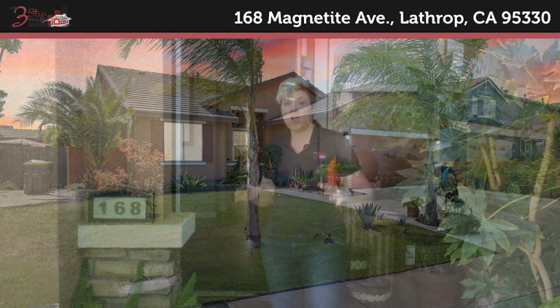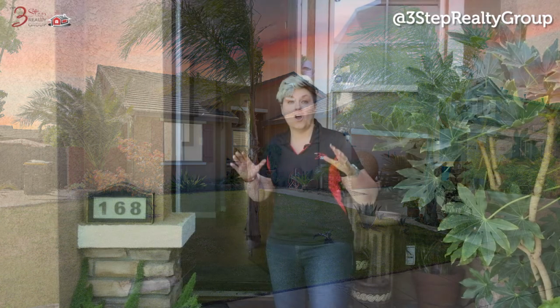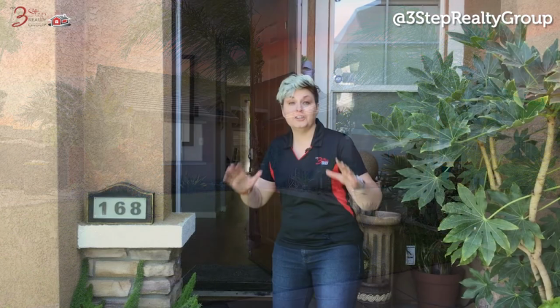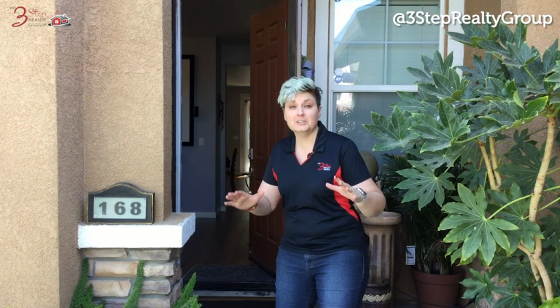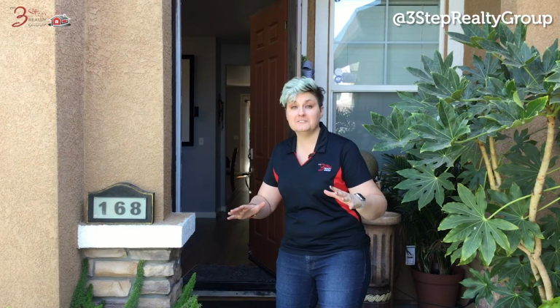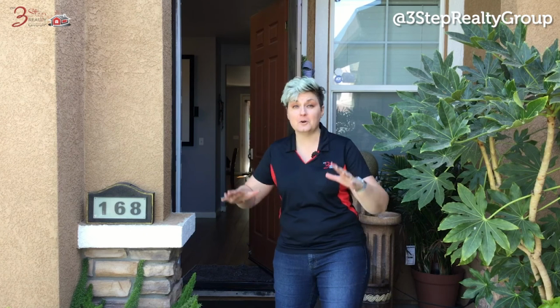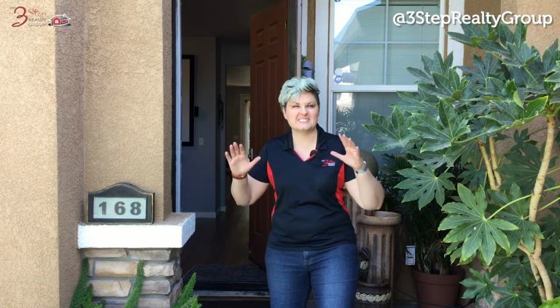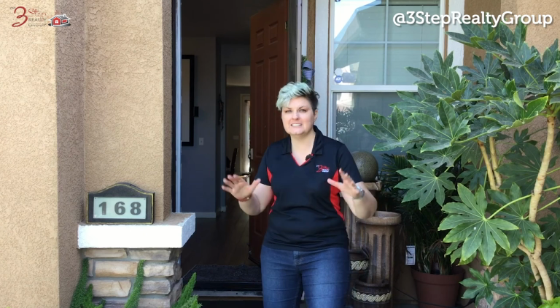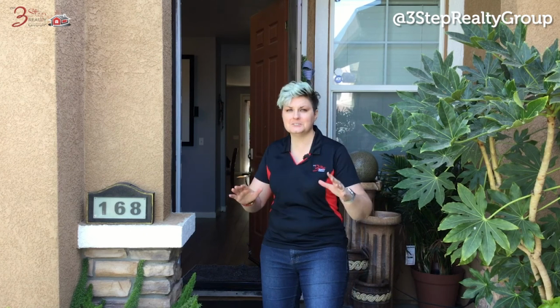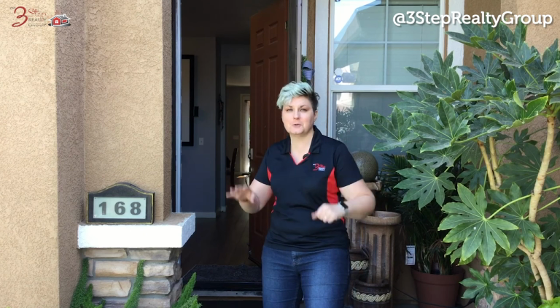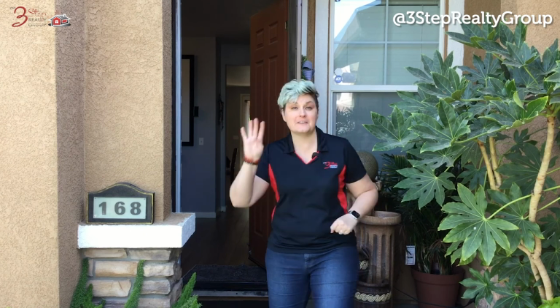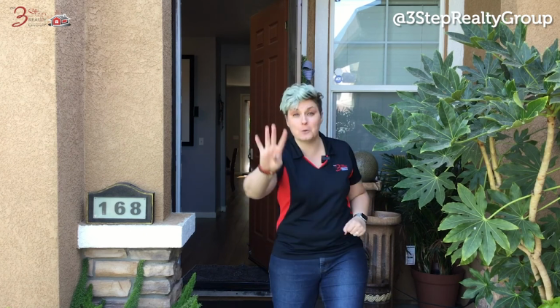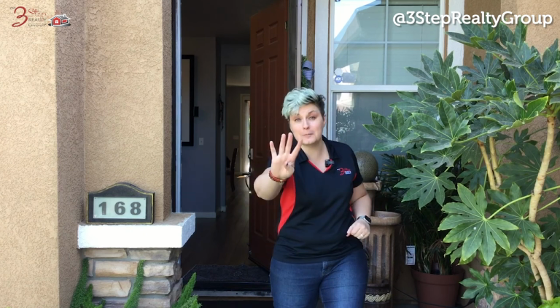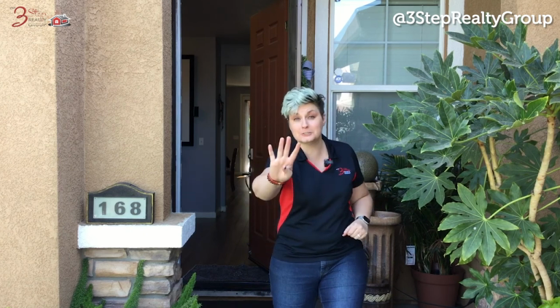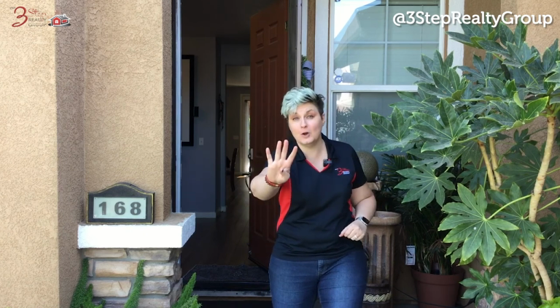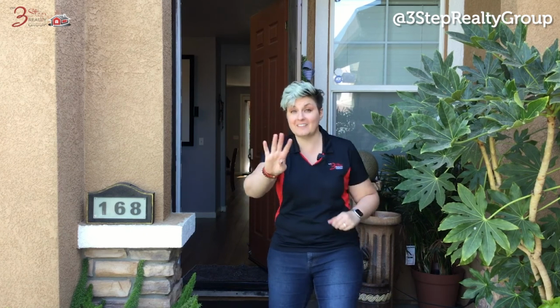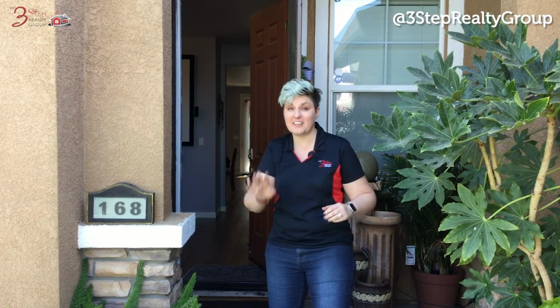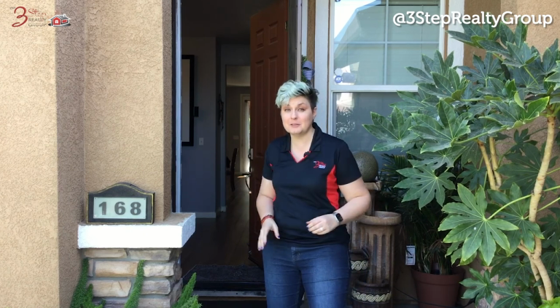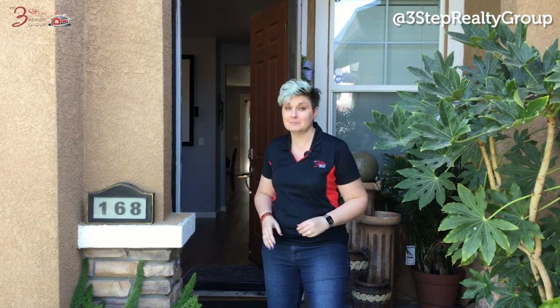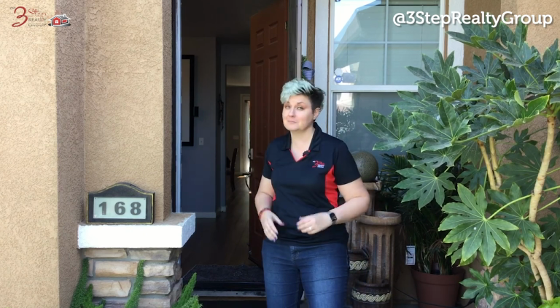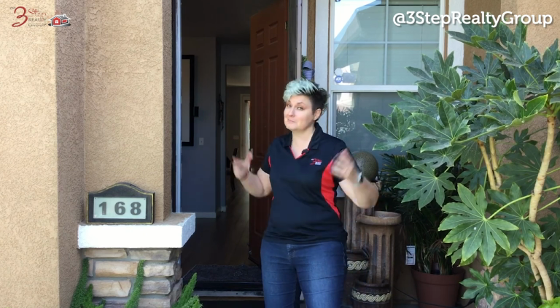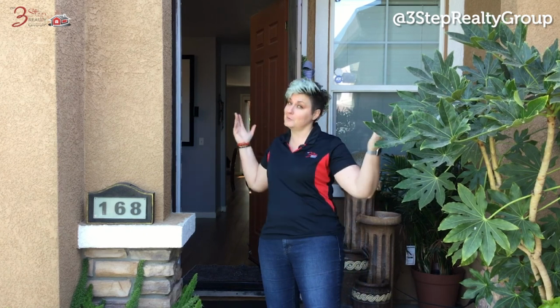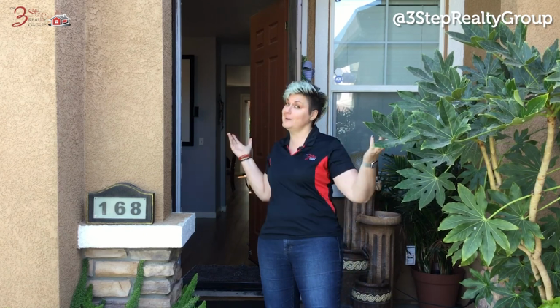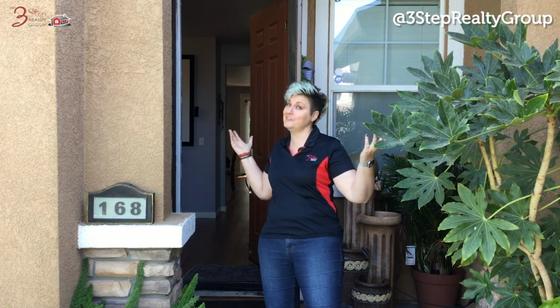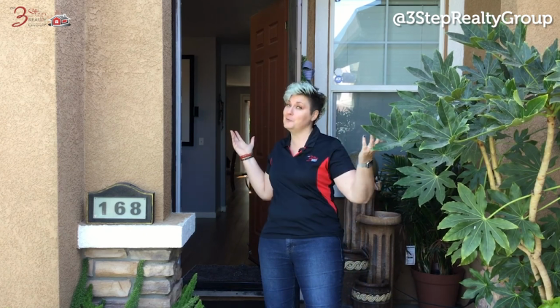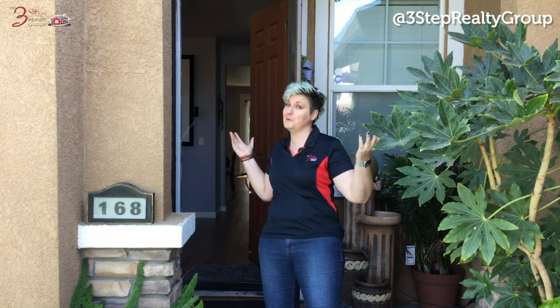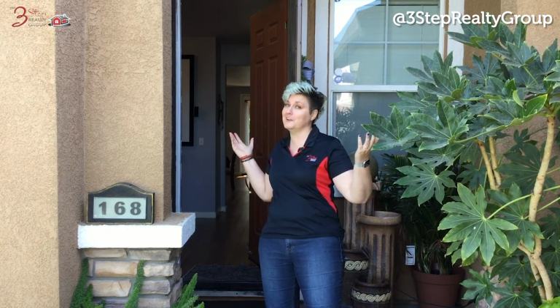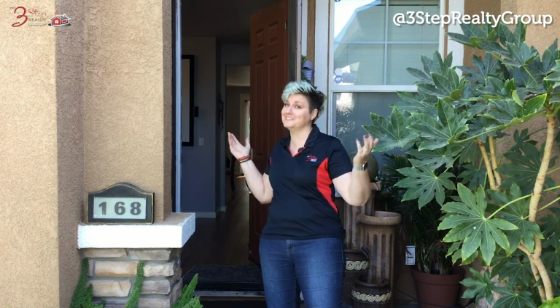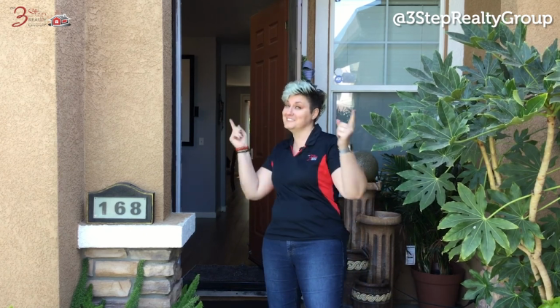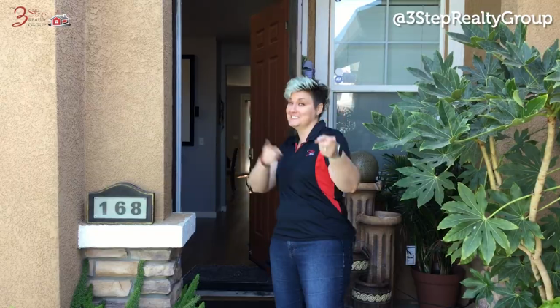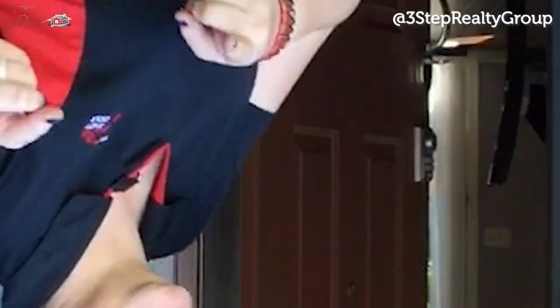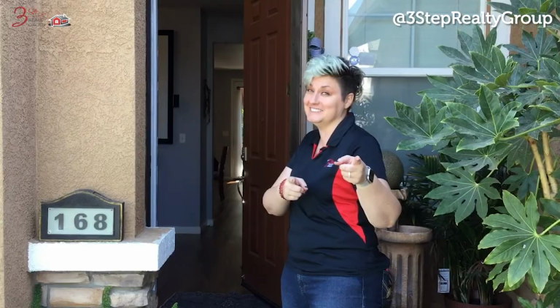Are you looking for a single-story, four-bedroom home in Lathrop? Well, we got the home for you. Stay tuned.